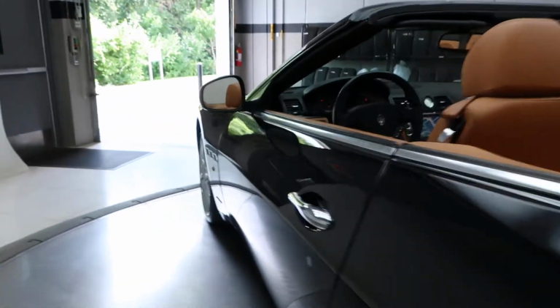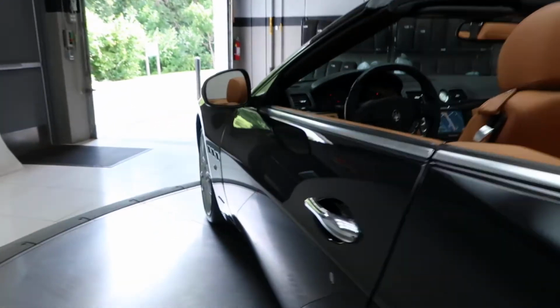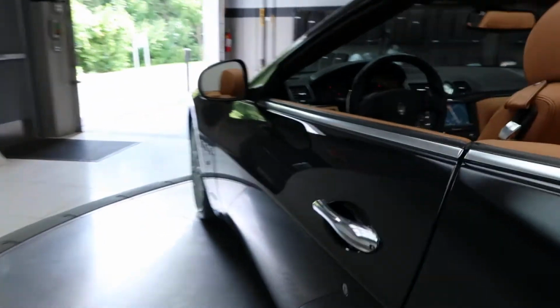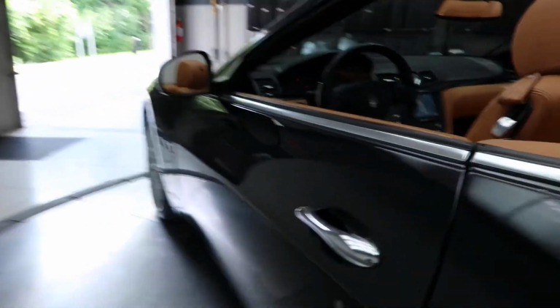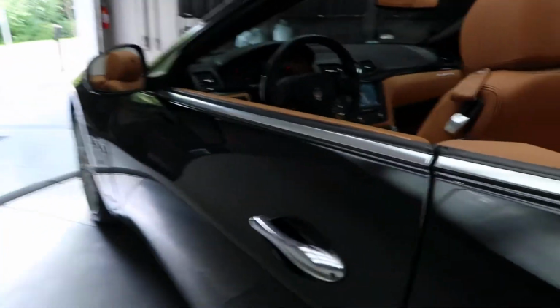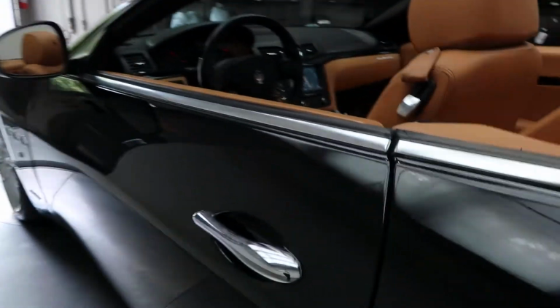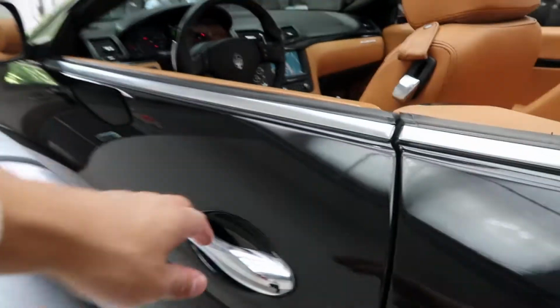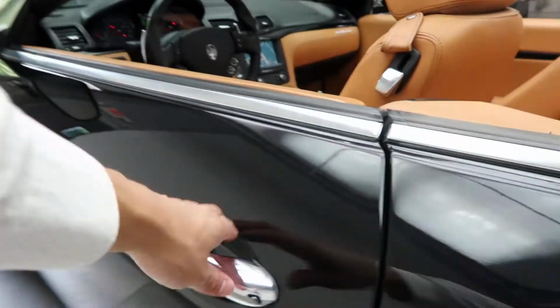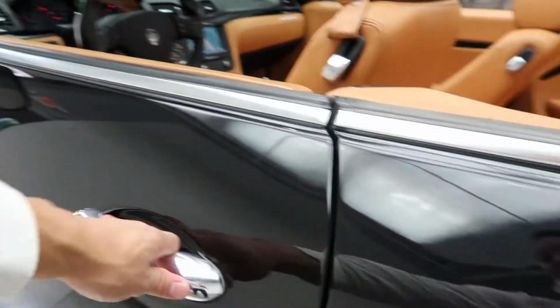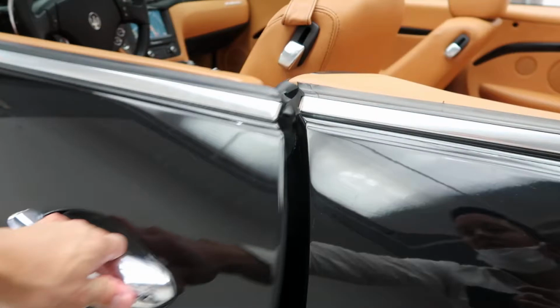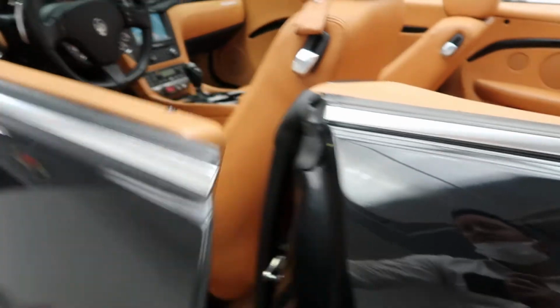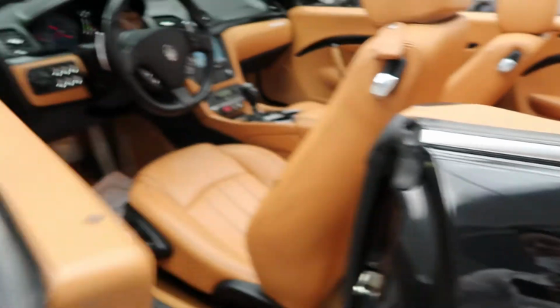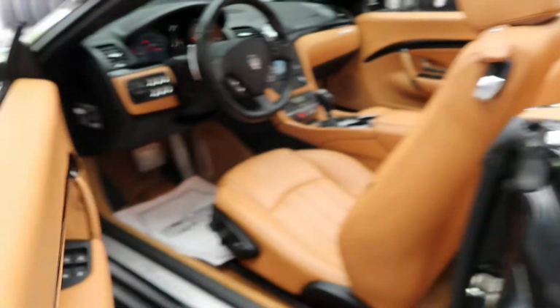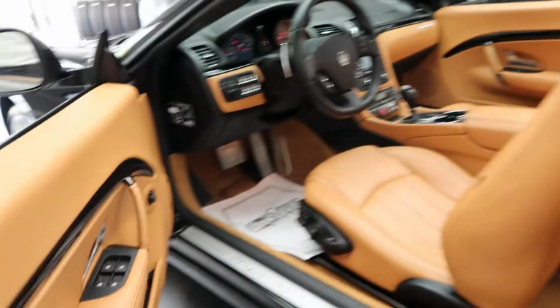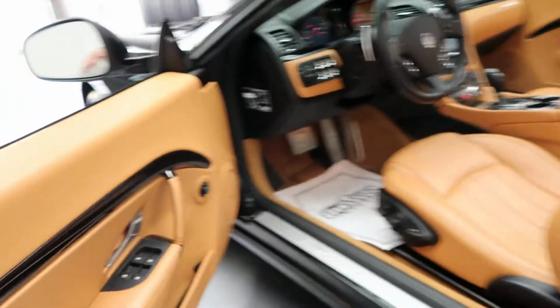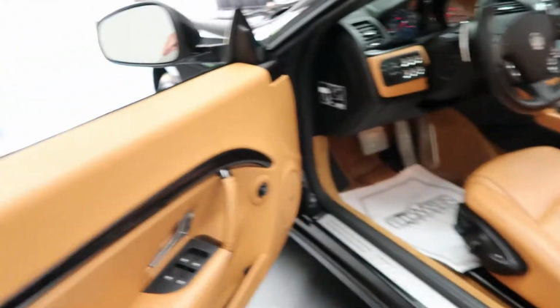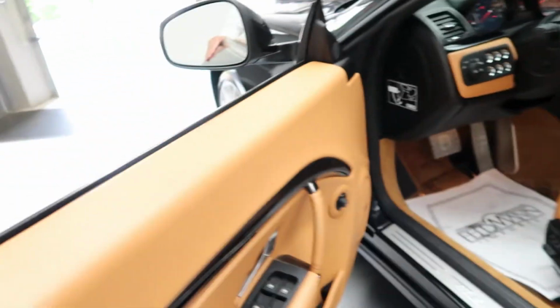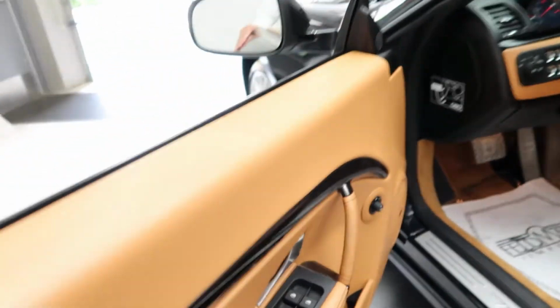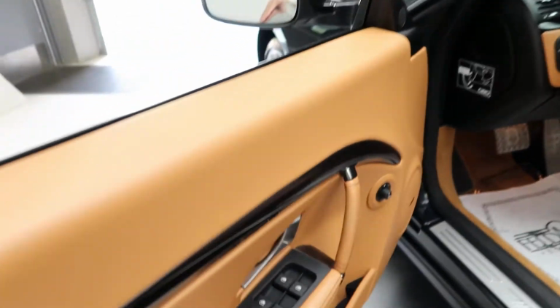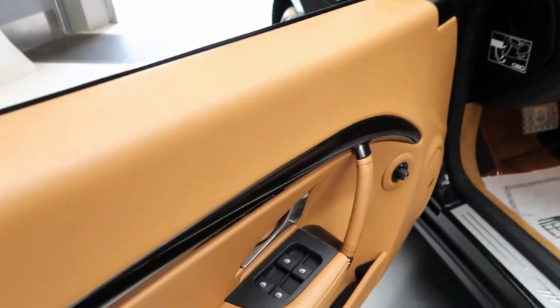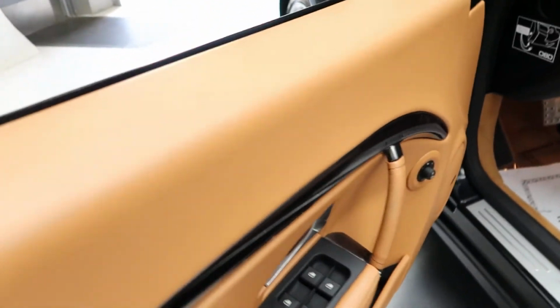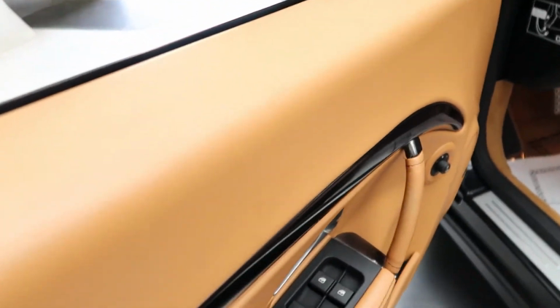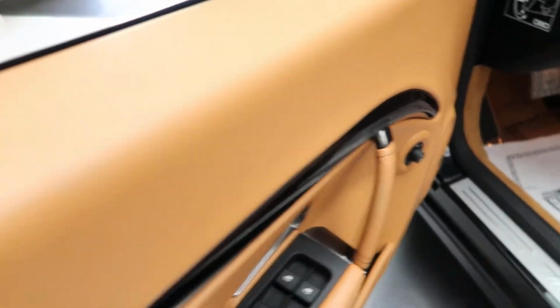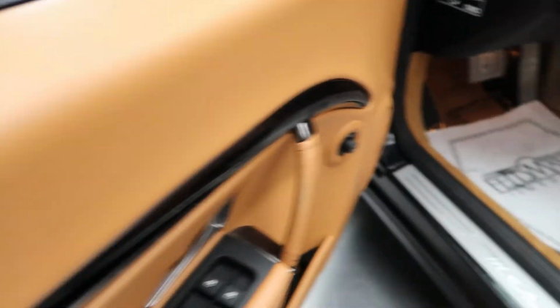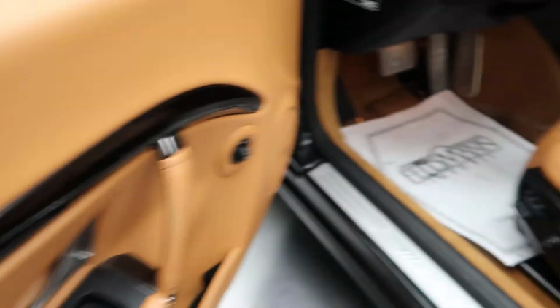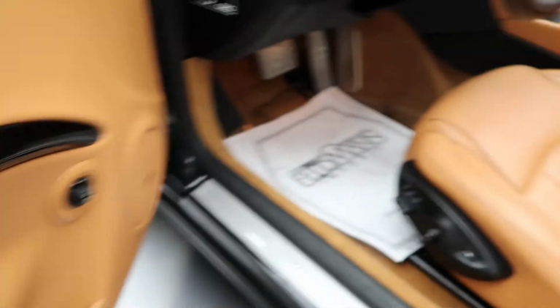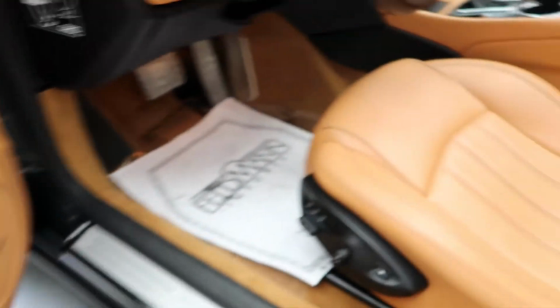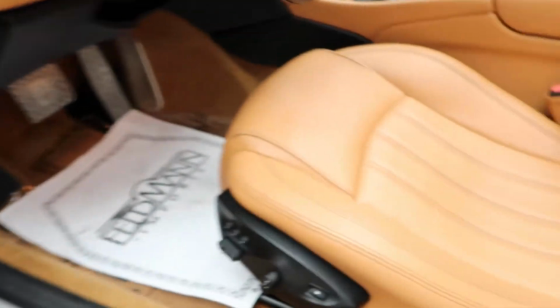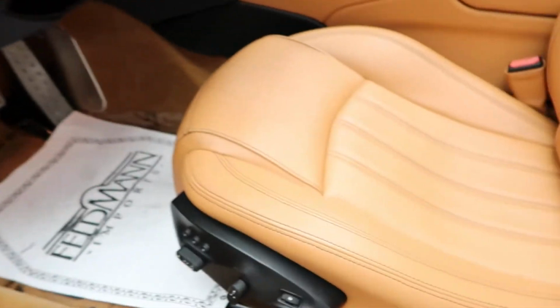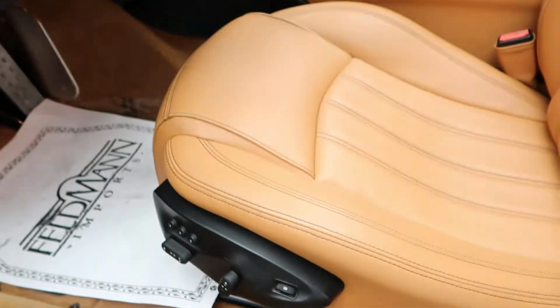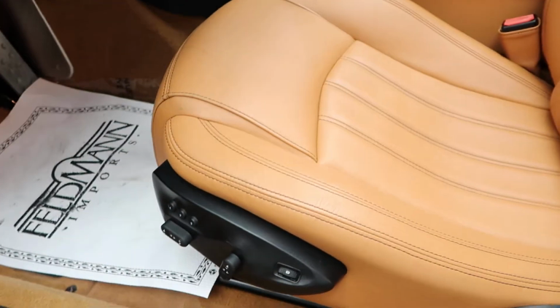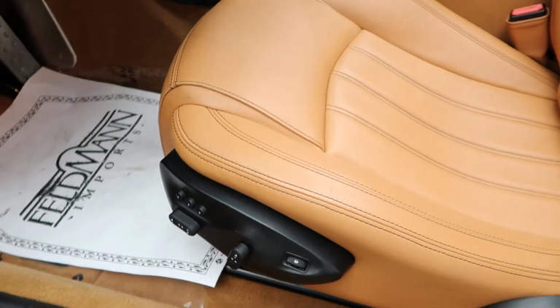Coming along the side — power windows, power seats.